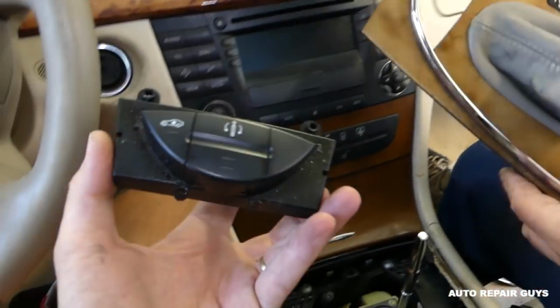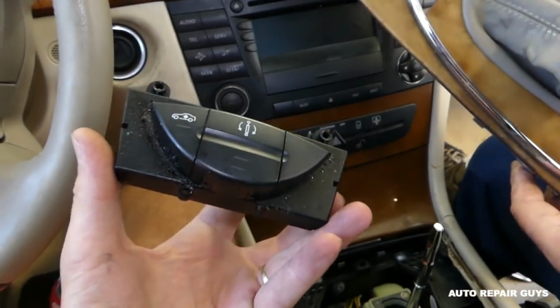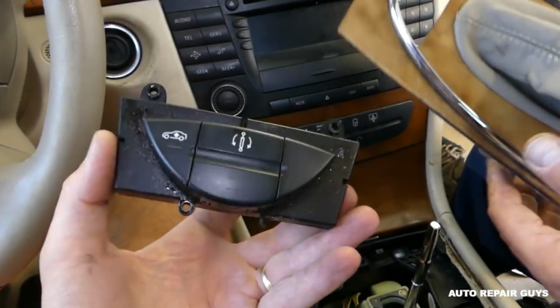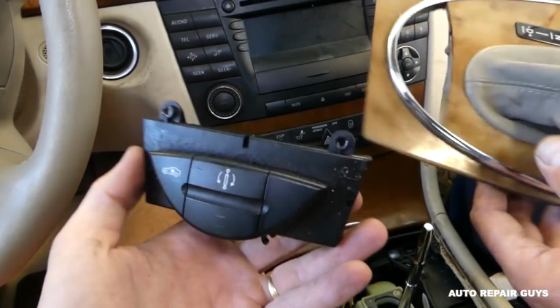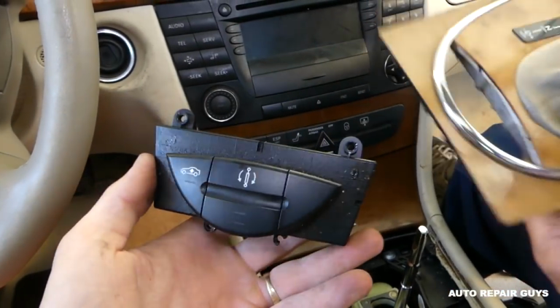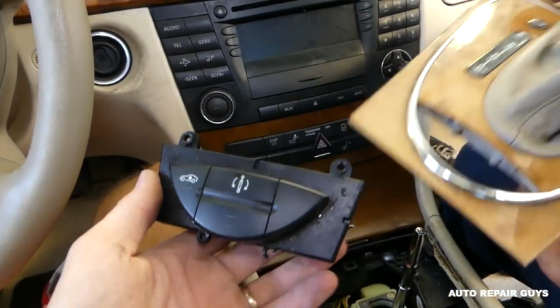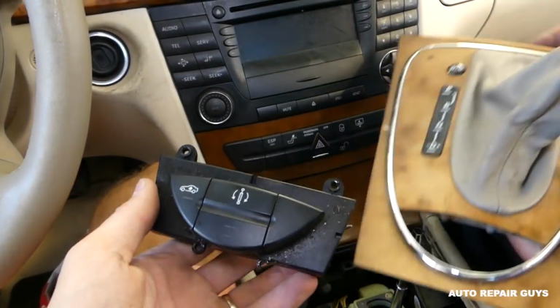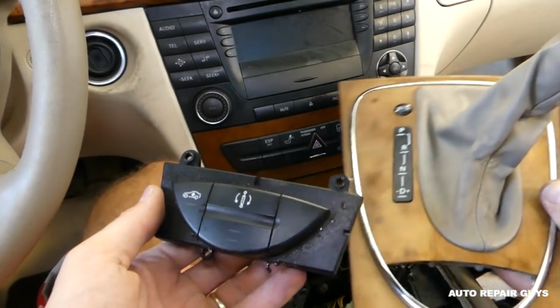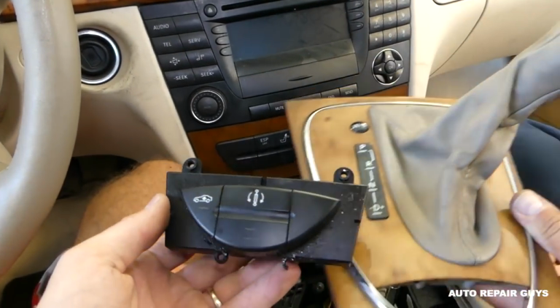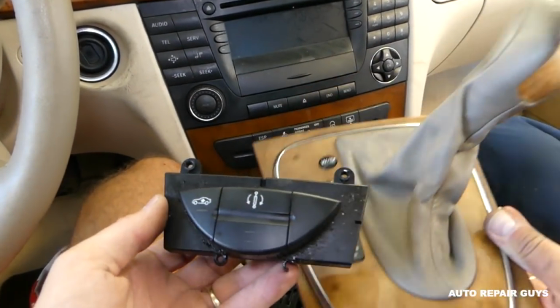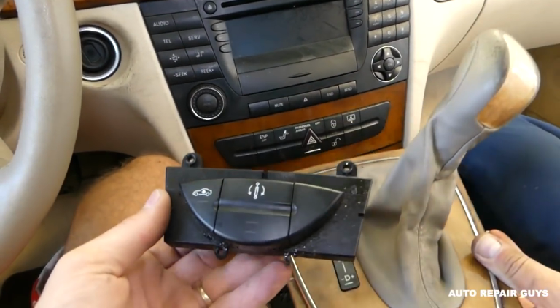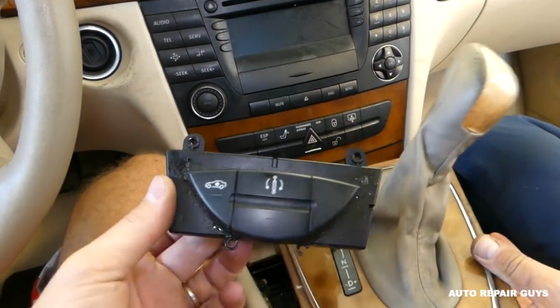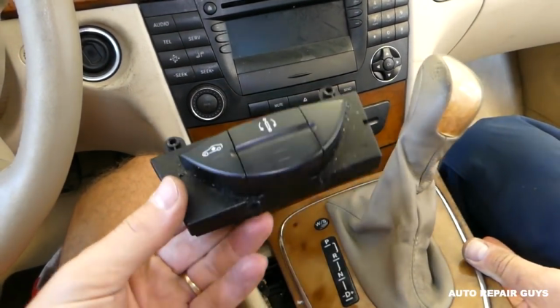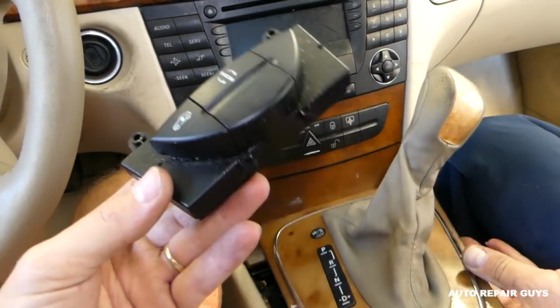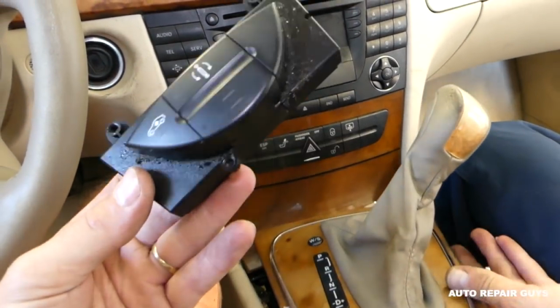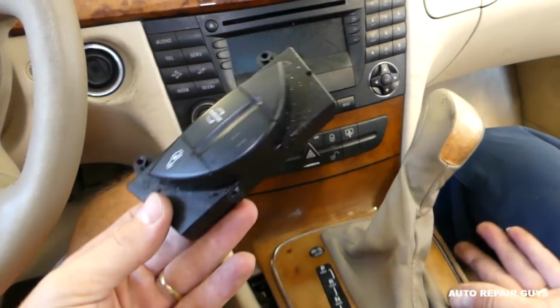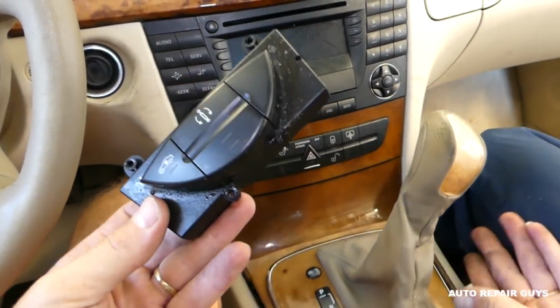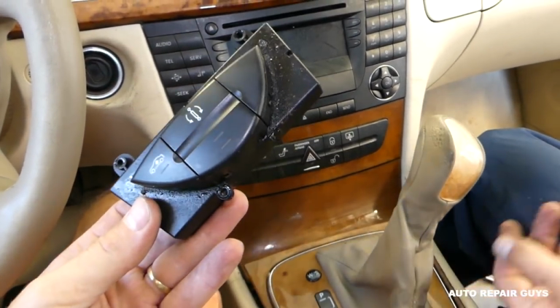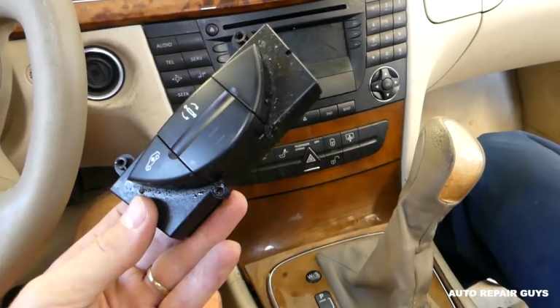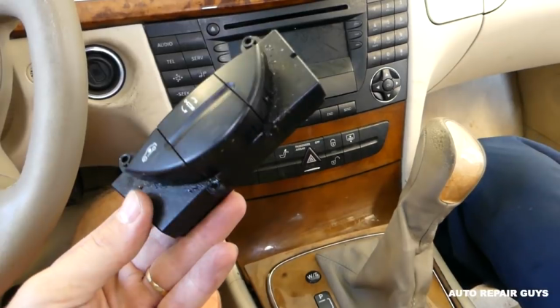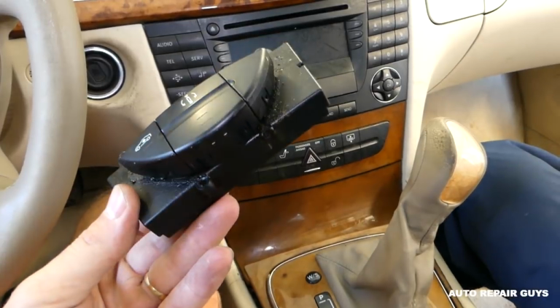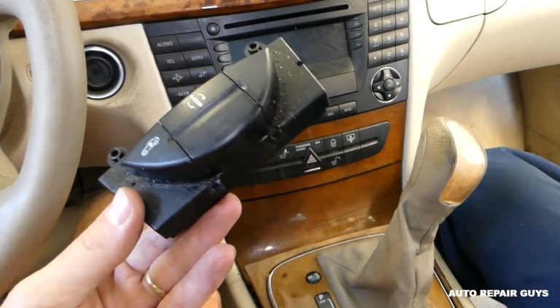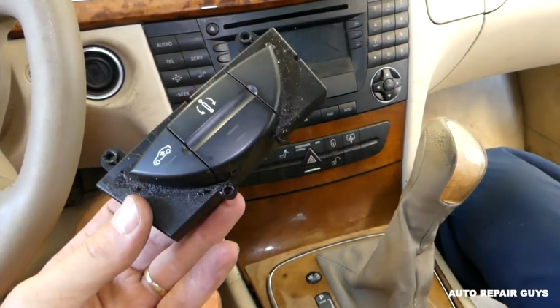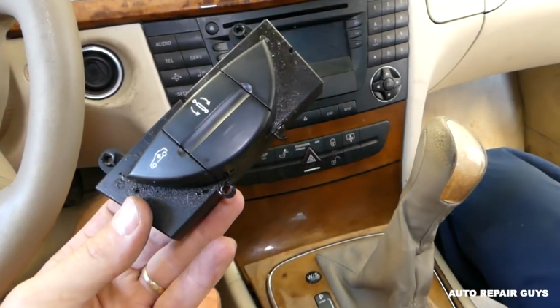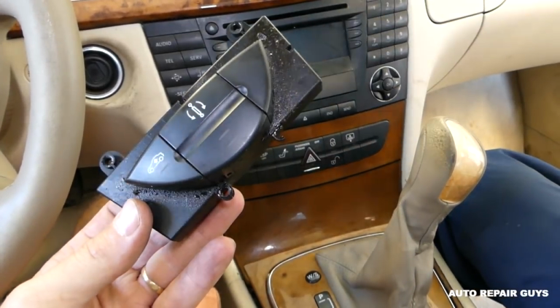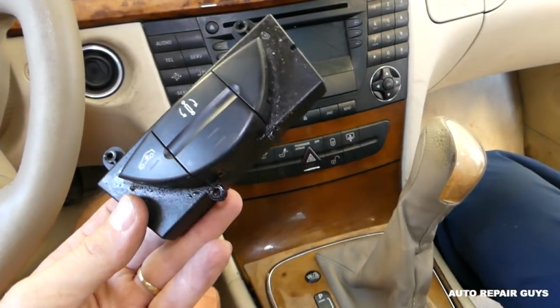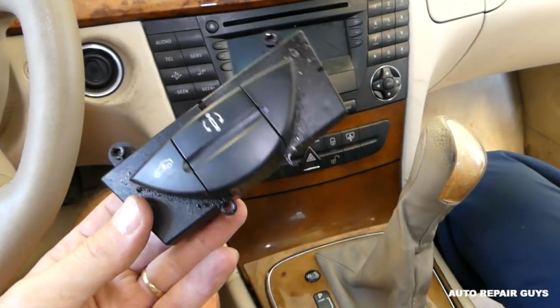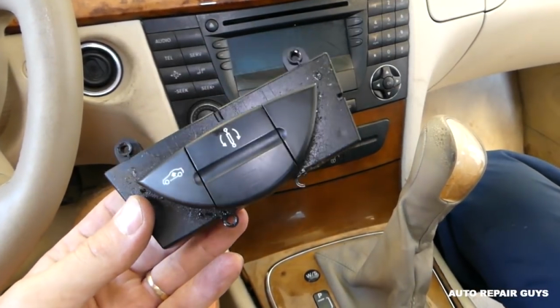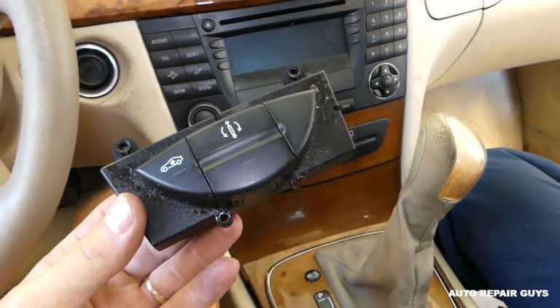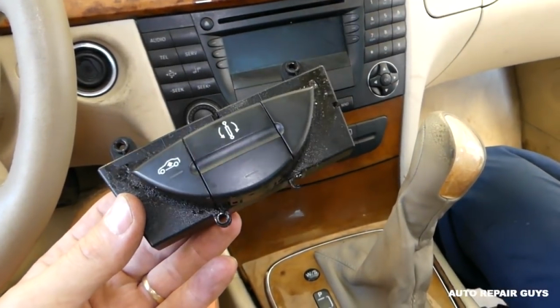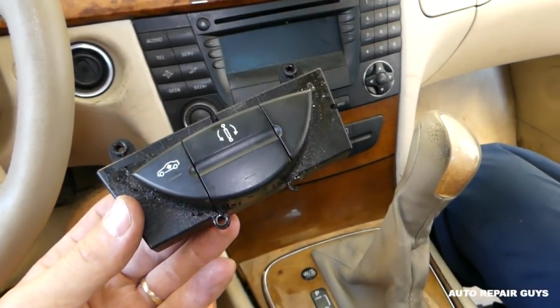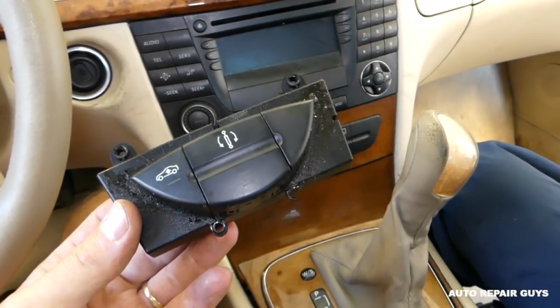That's the automatic switch, guys. Thanks for watching — that's how you remove it. You install it in reverse order. See you guys next time.